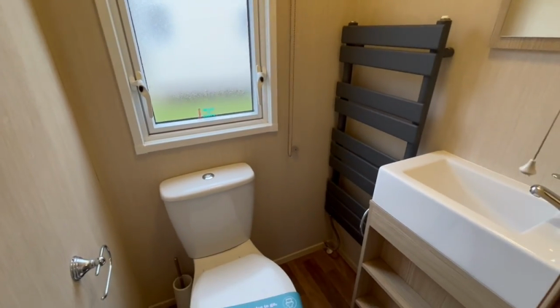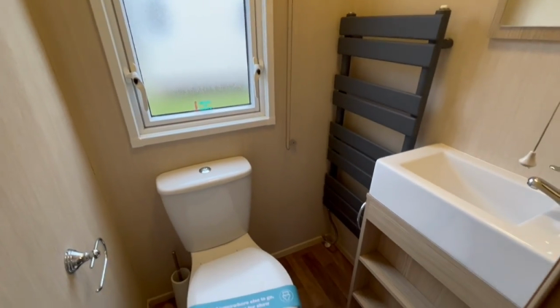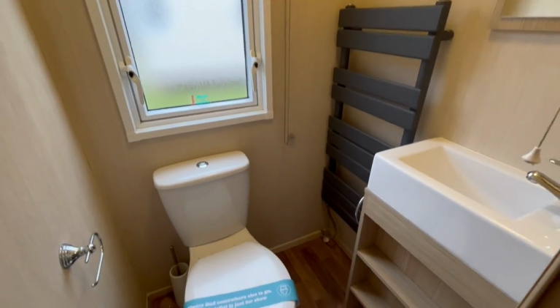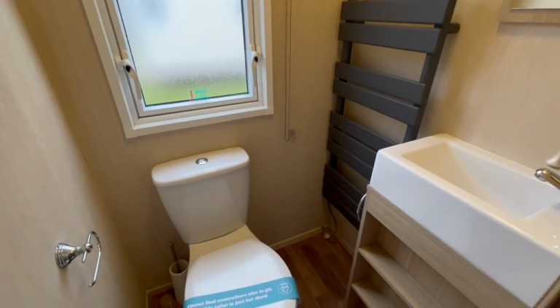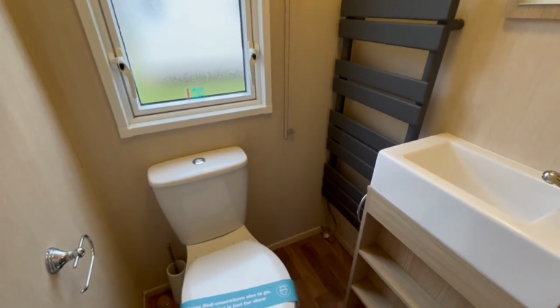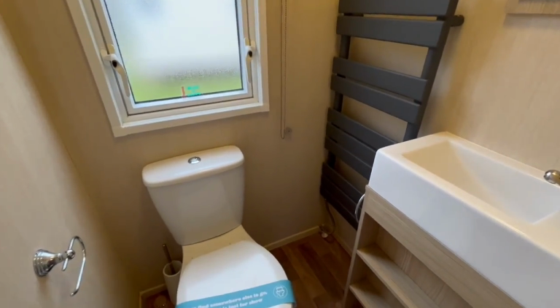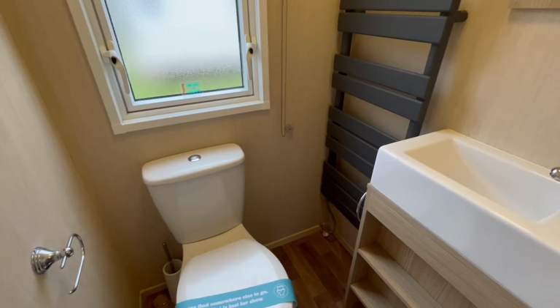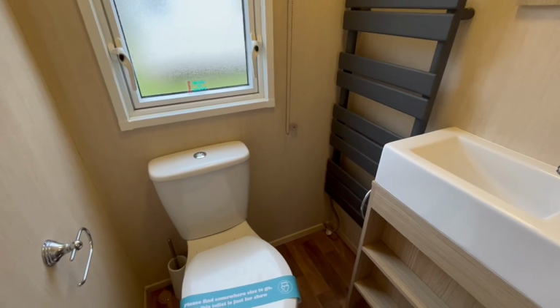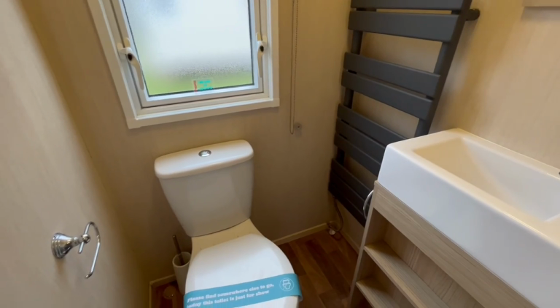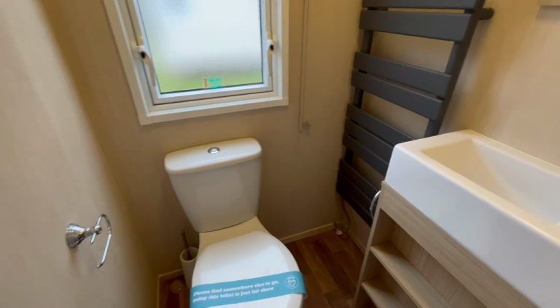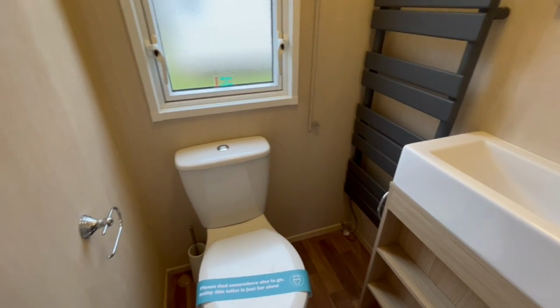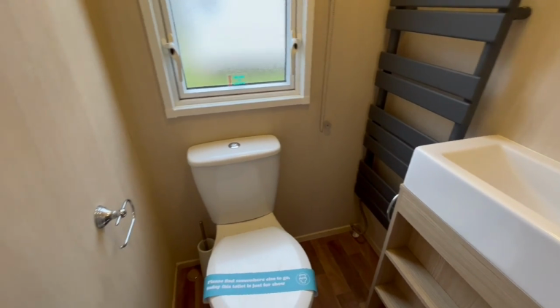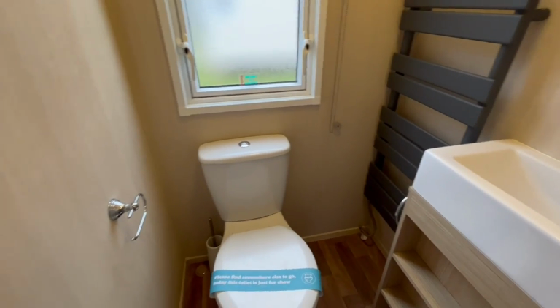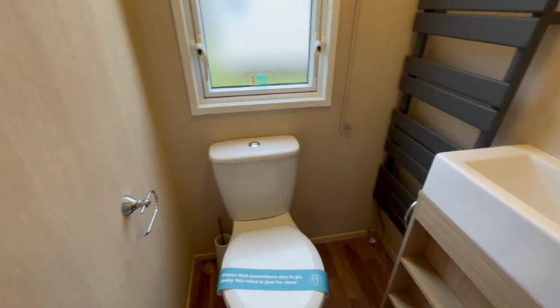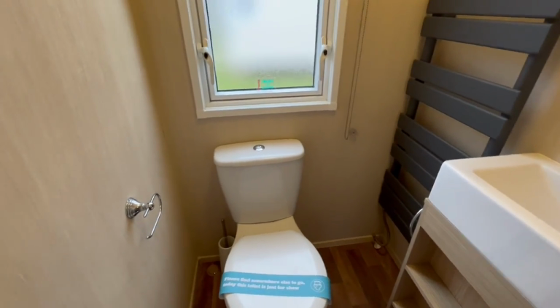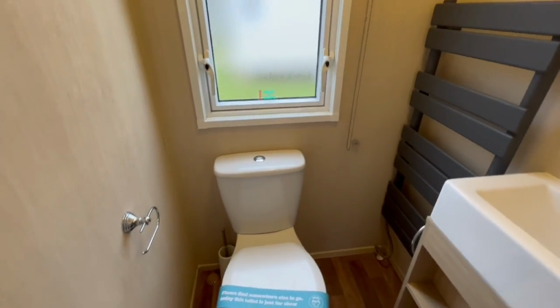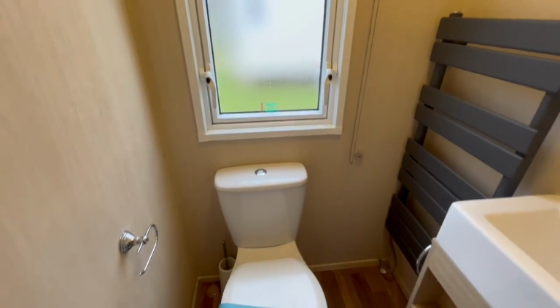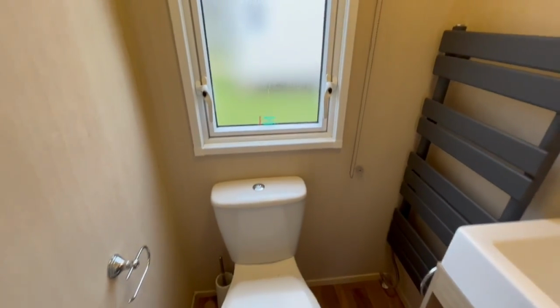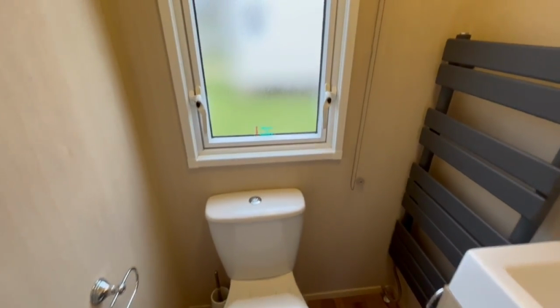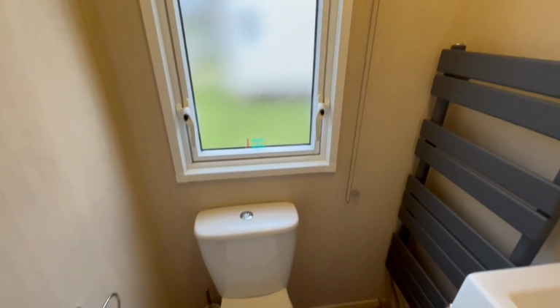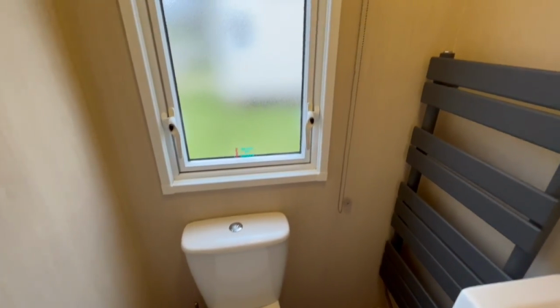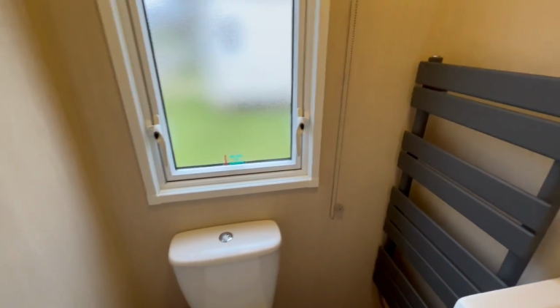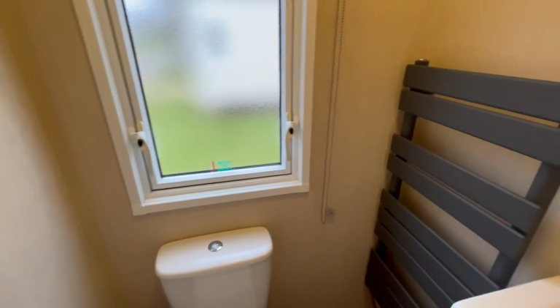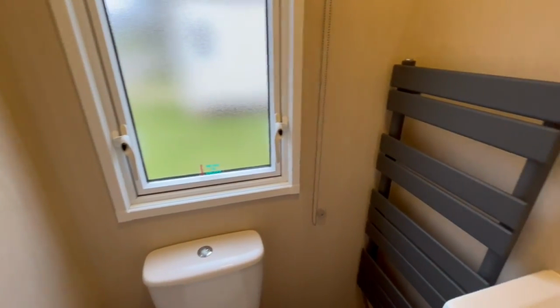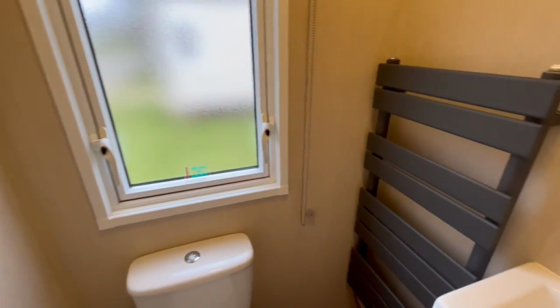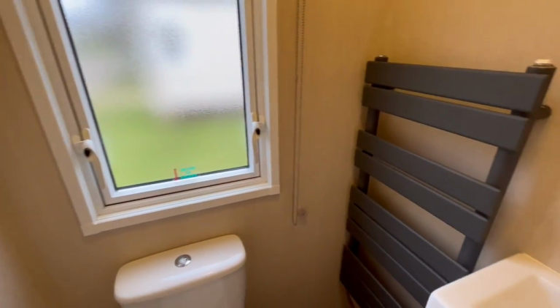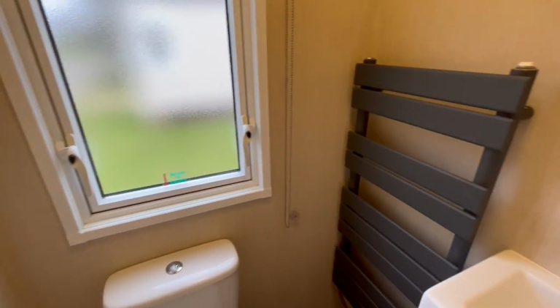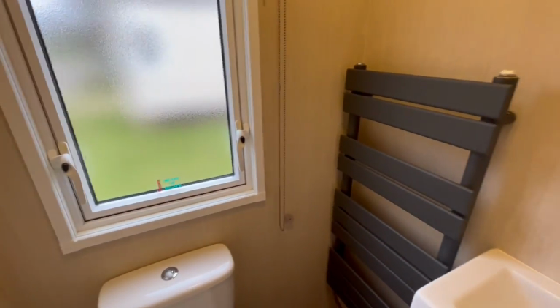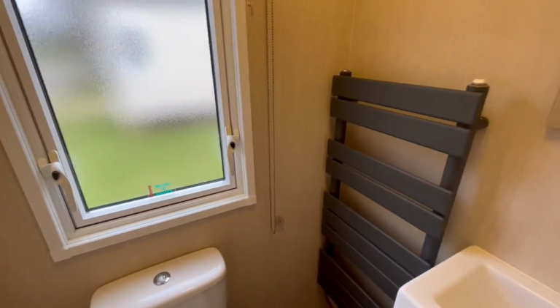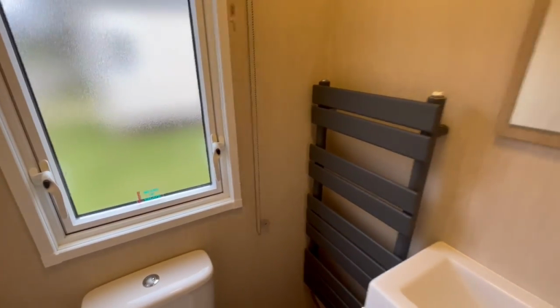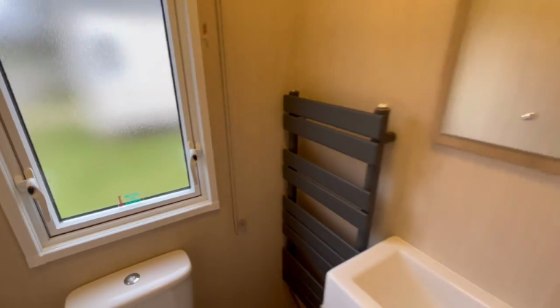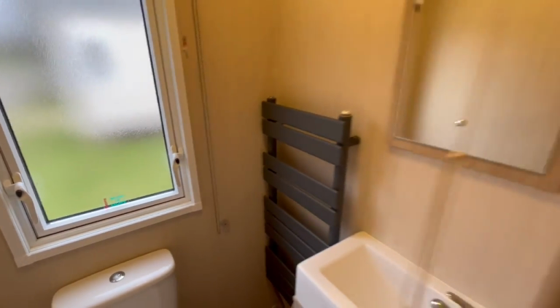We also have your en suite in here, with a wash basin, toilet just there, and a radiator just there as well.